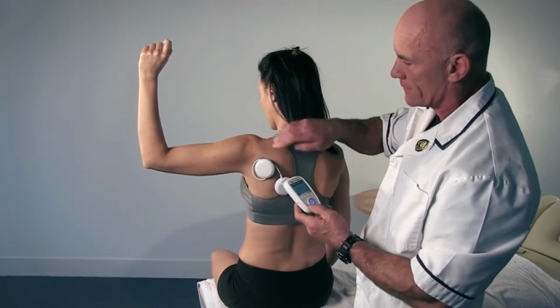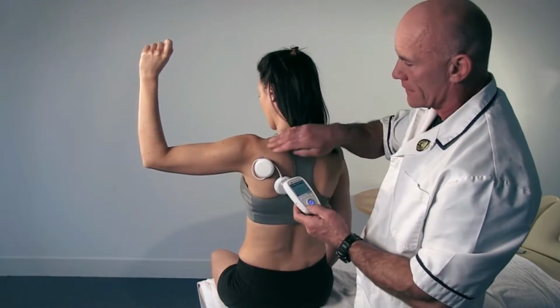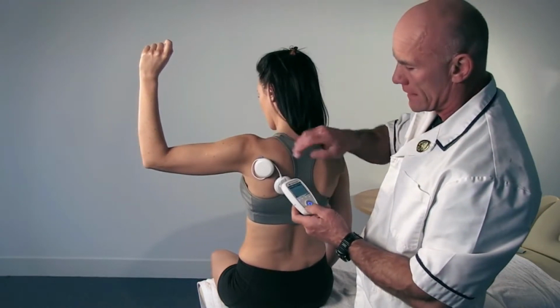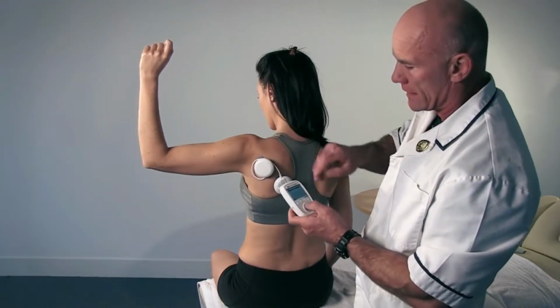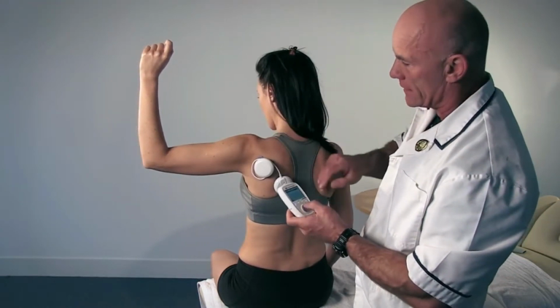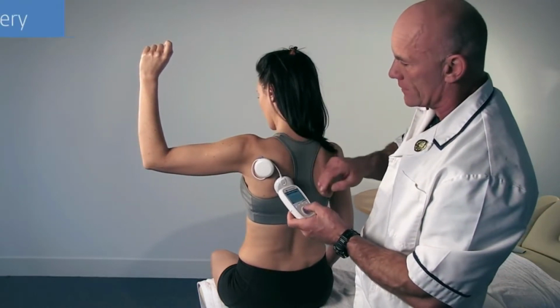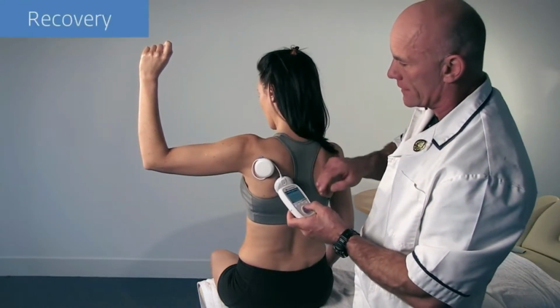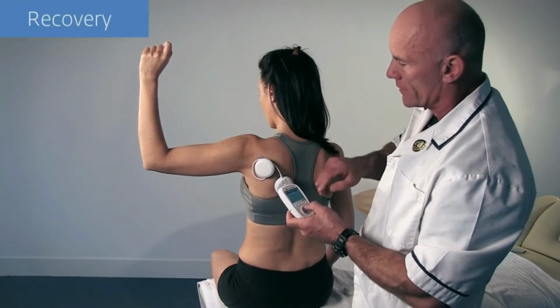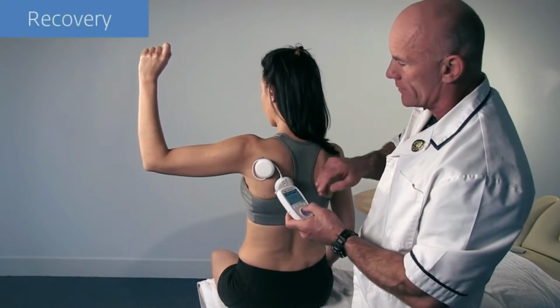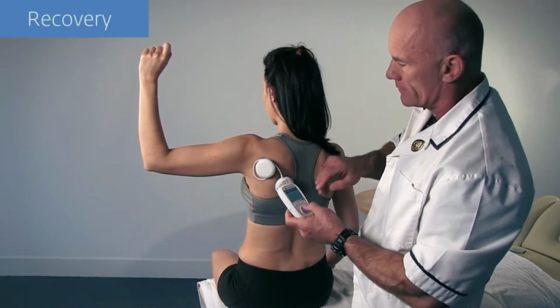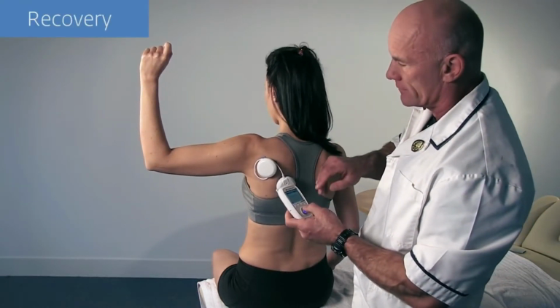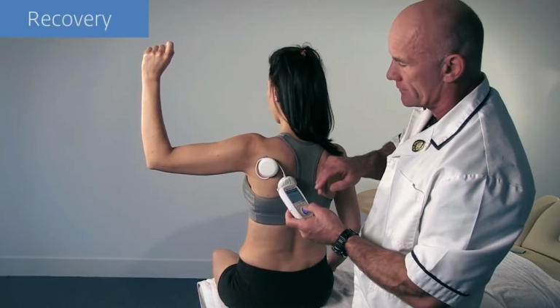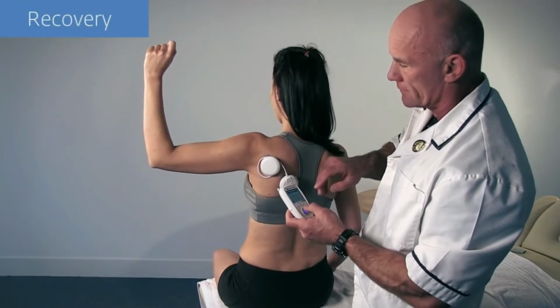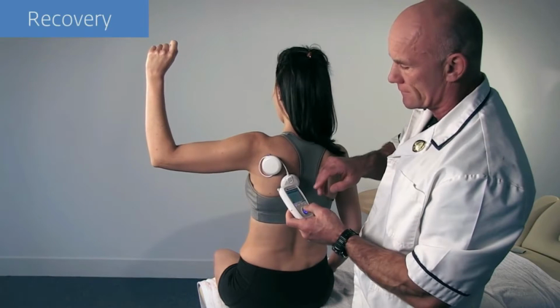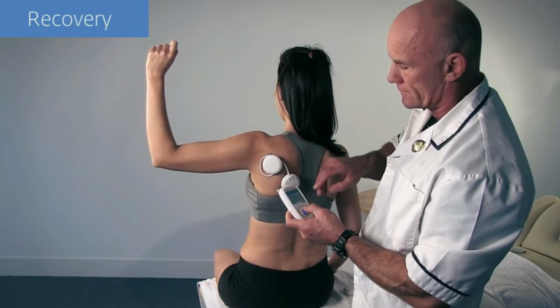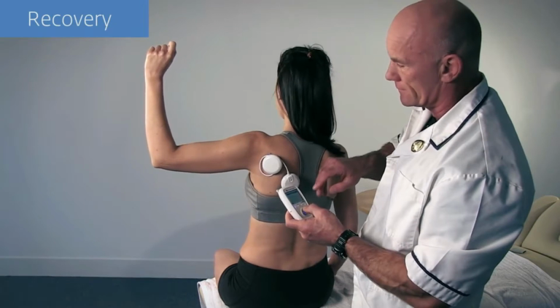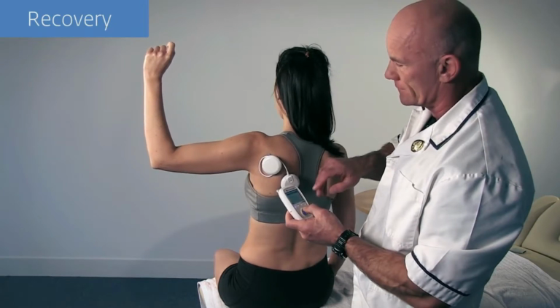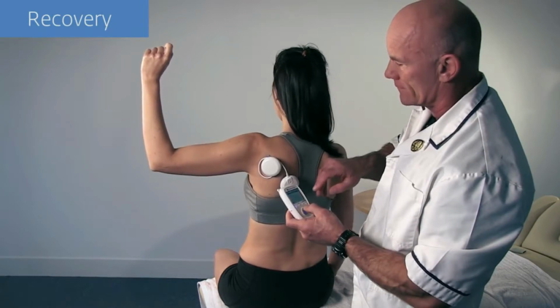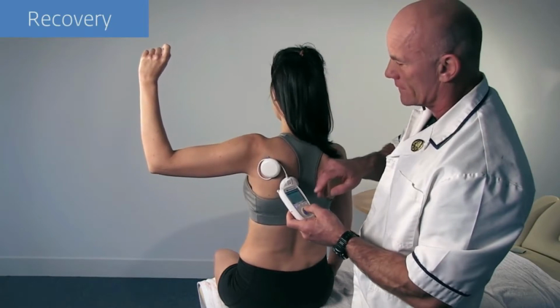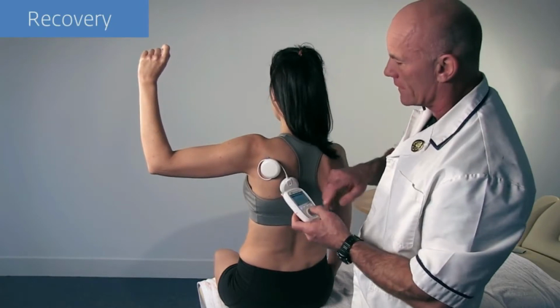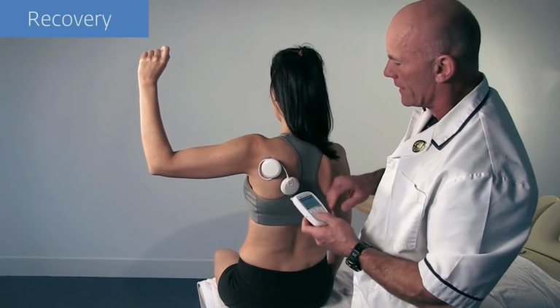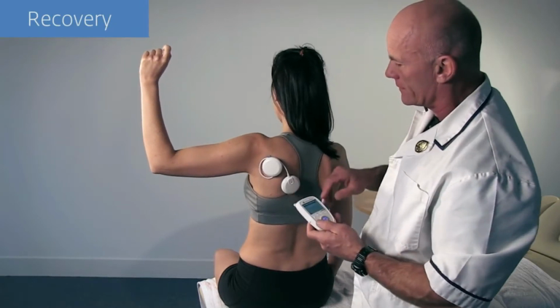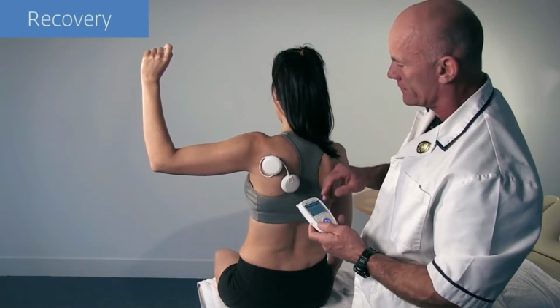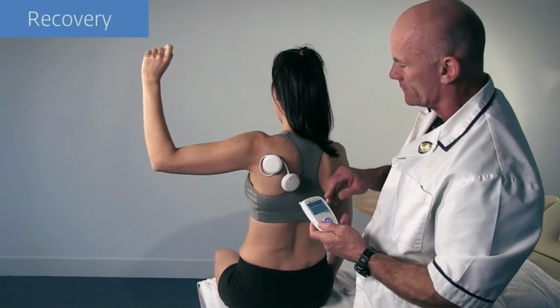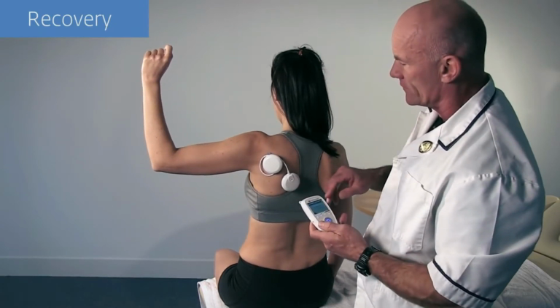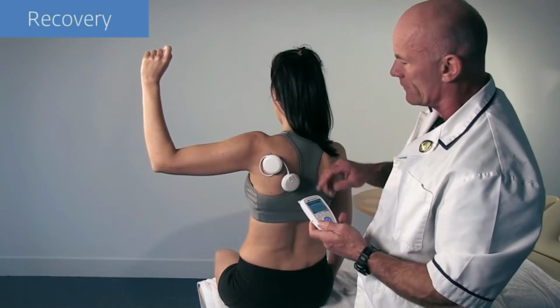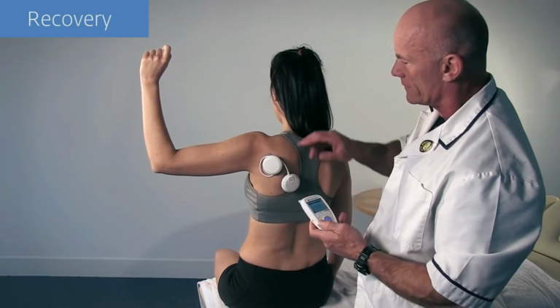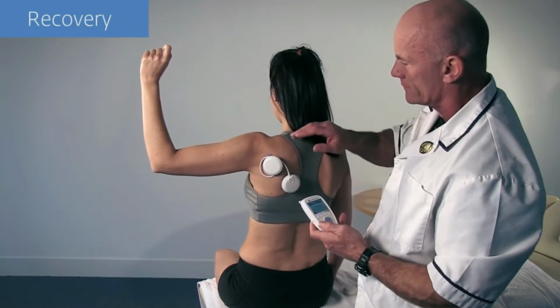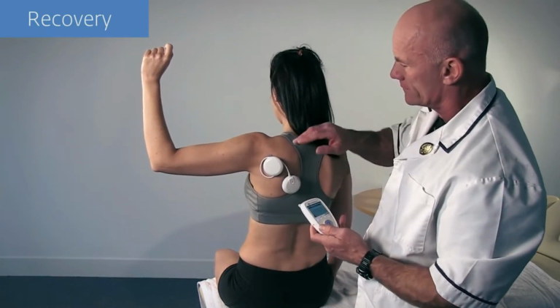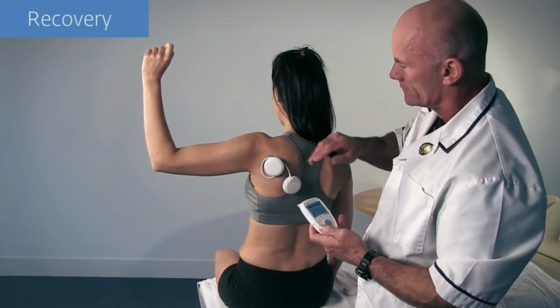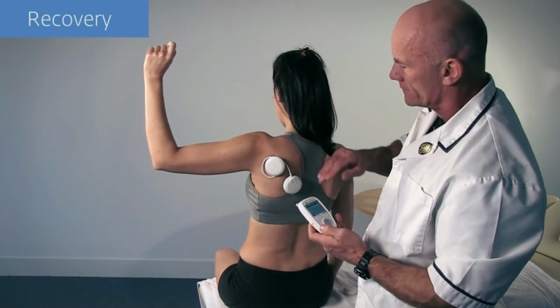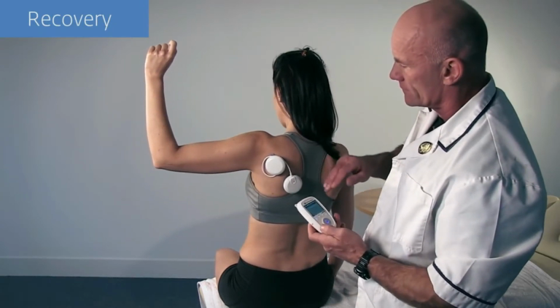After each work phase, a recovery phase is provided to ensure the quality of work is not compromised. The Mover's Factor is optimized.